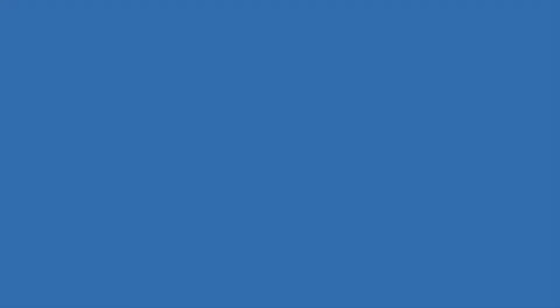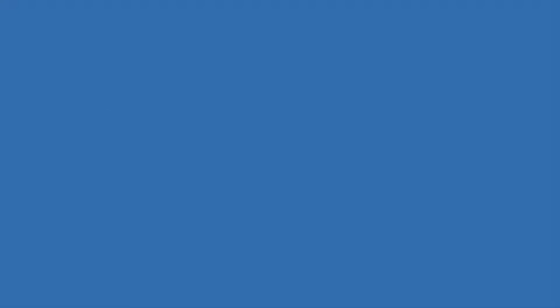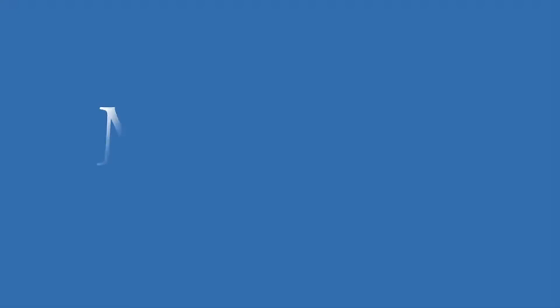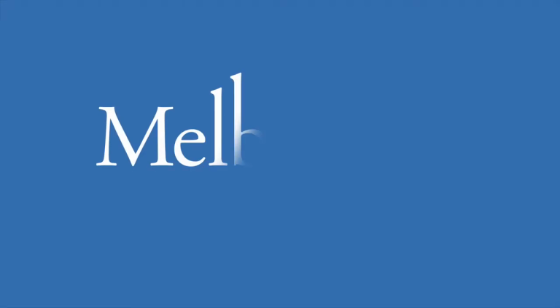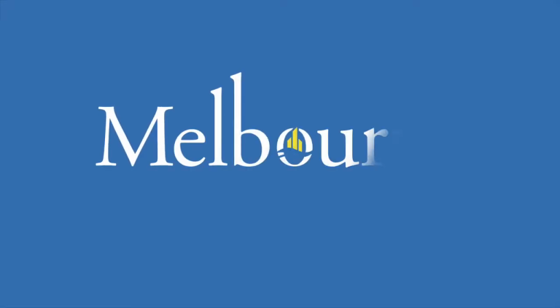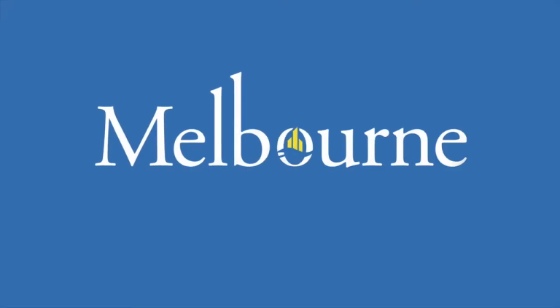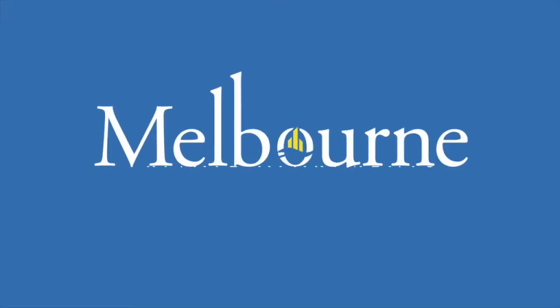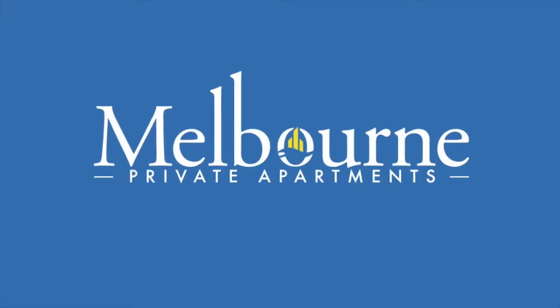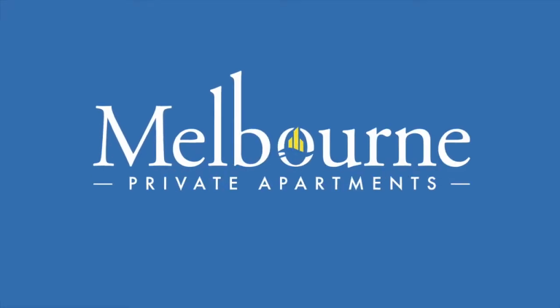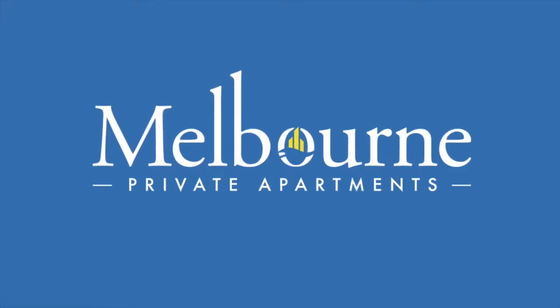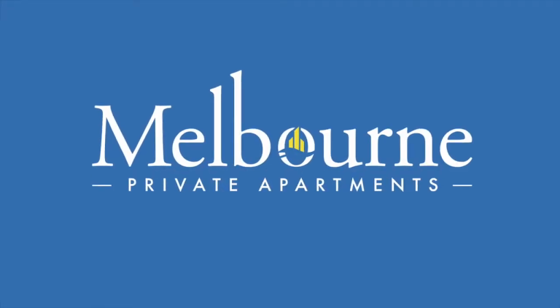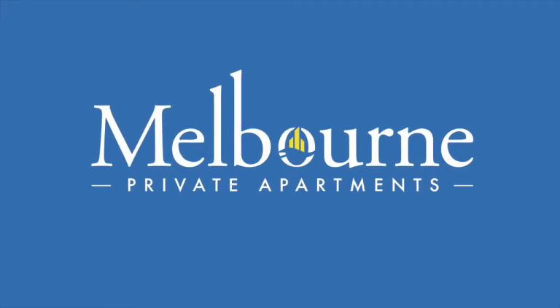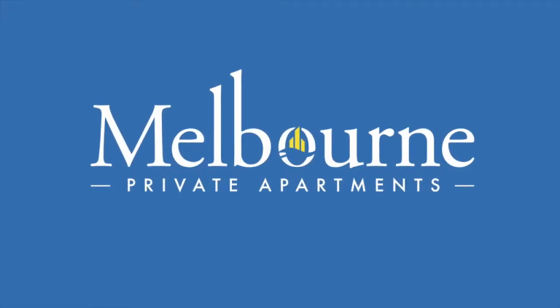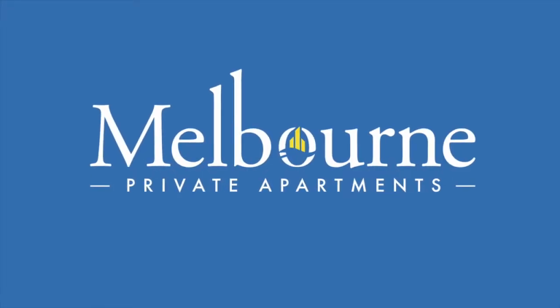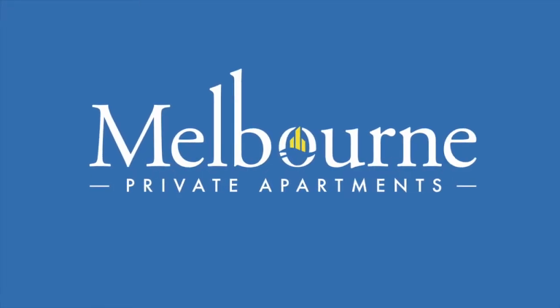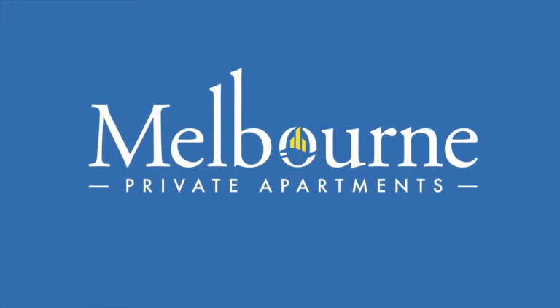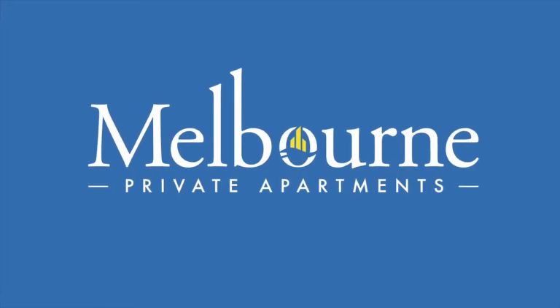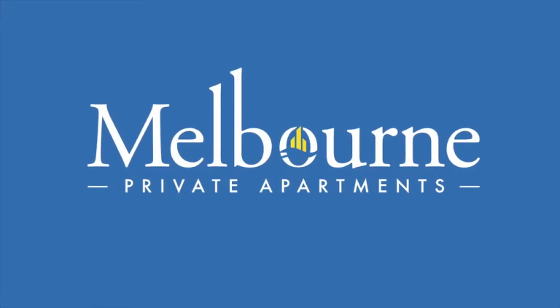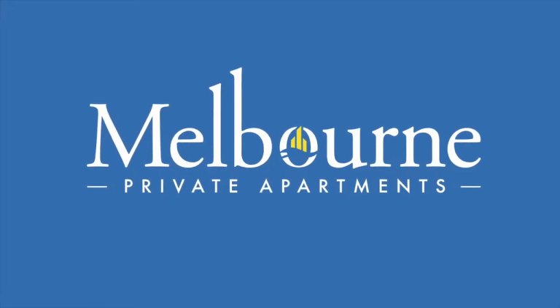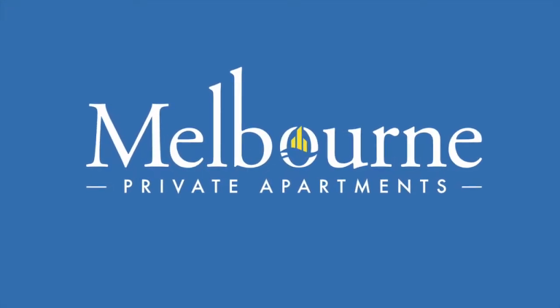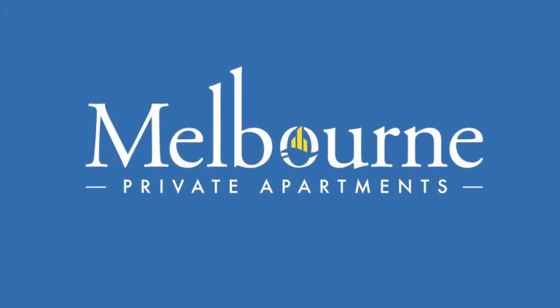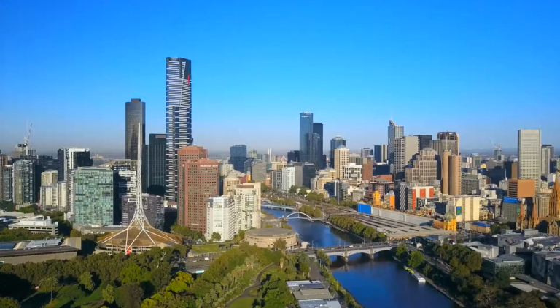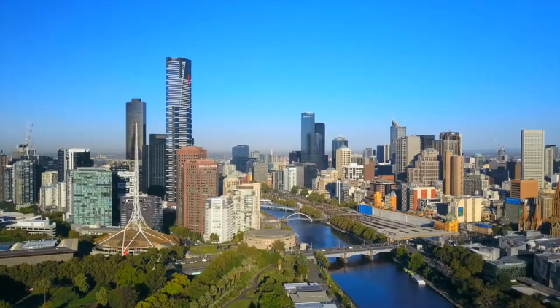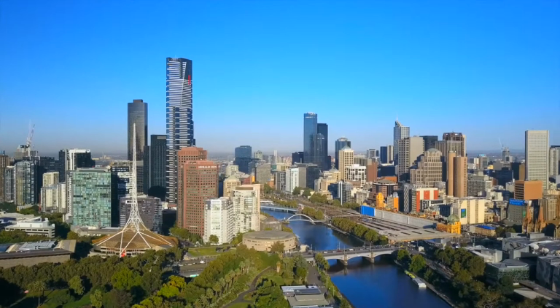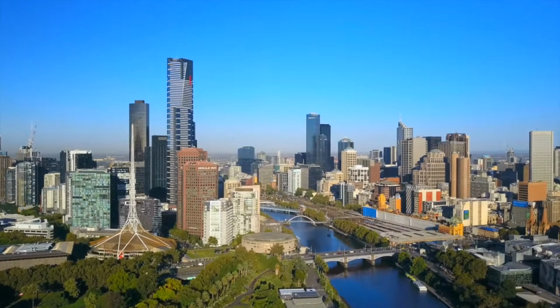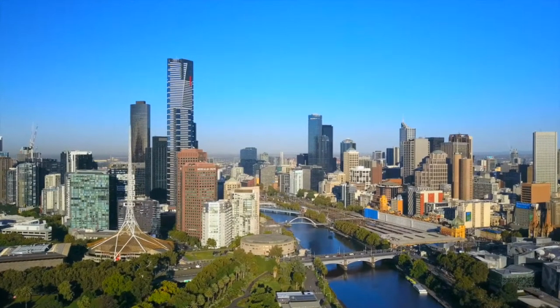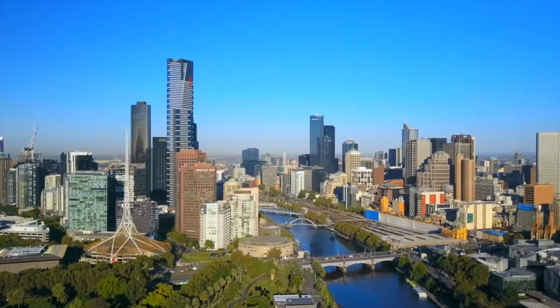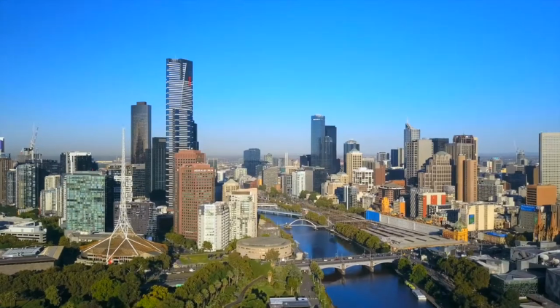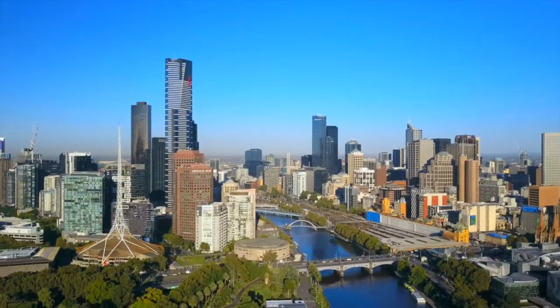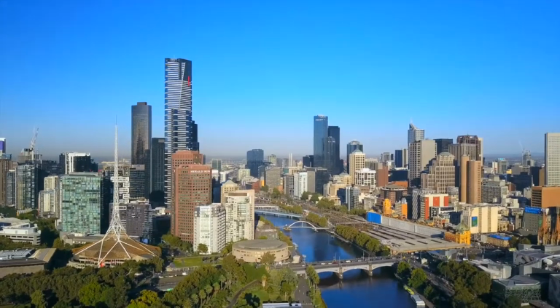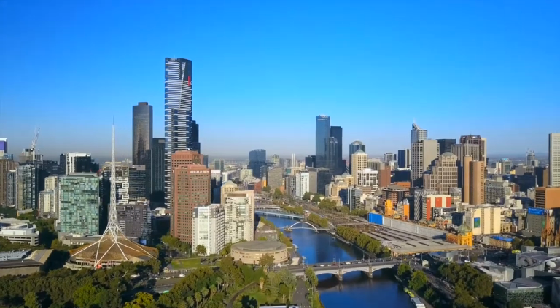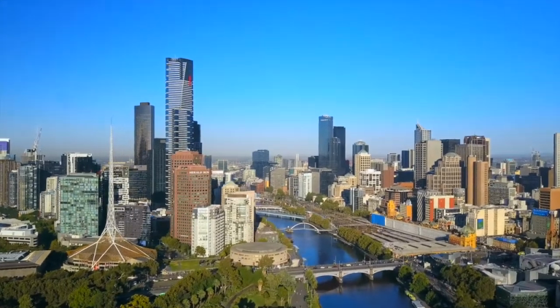Welcome to Melbourne Private Apartments, MPA Docklands, where the city meets the harbour.